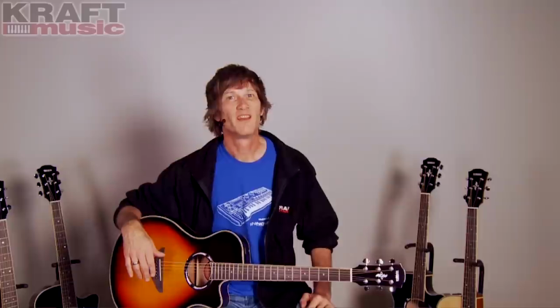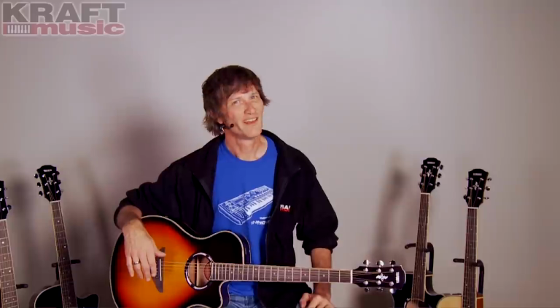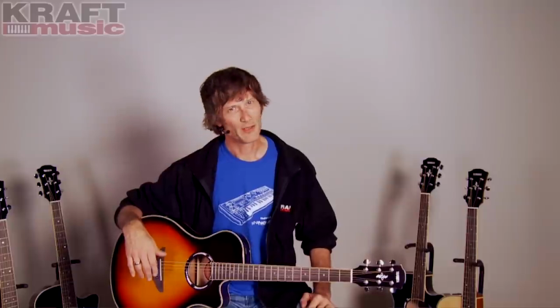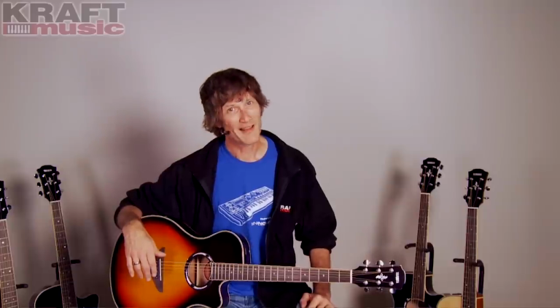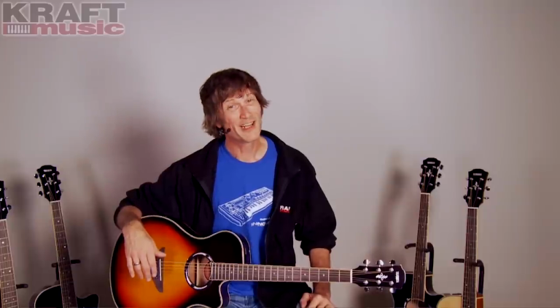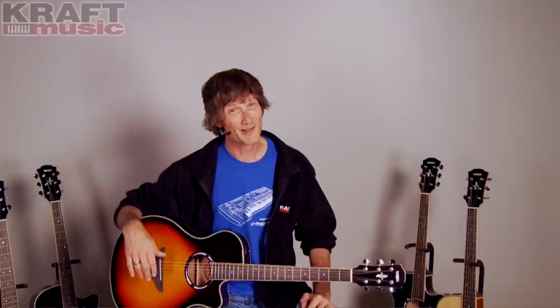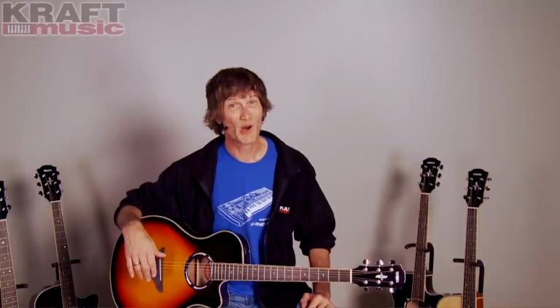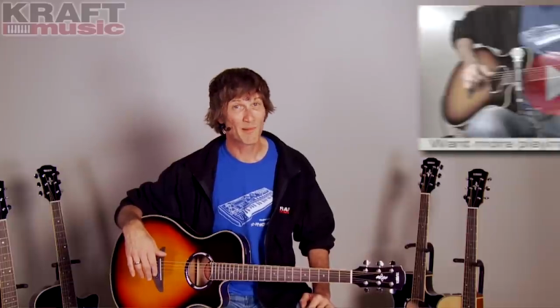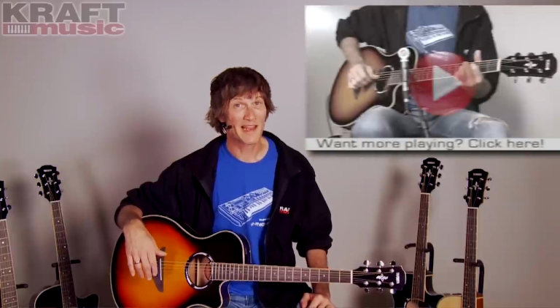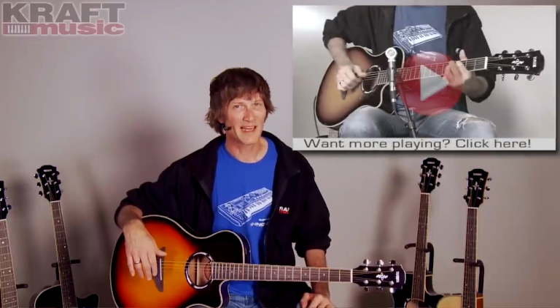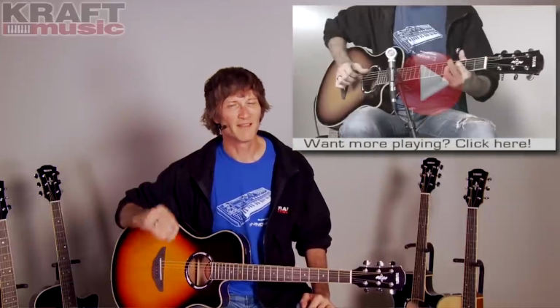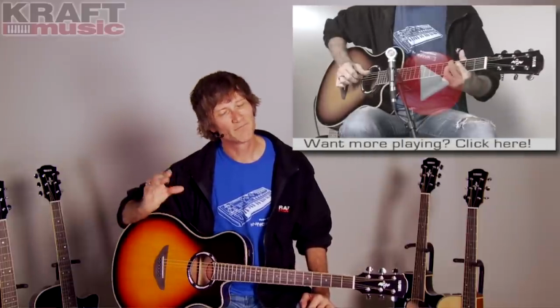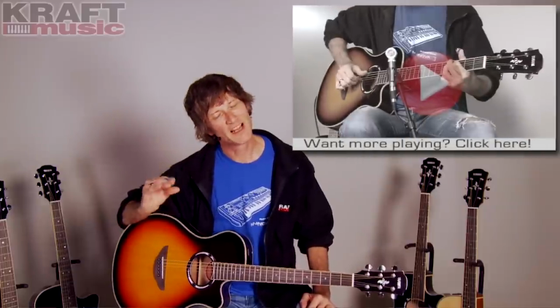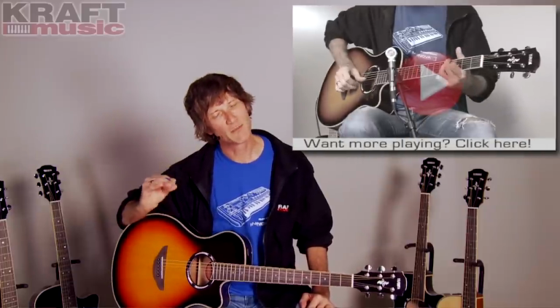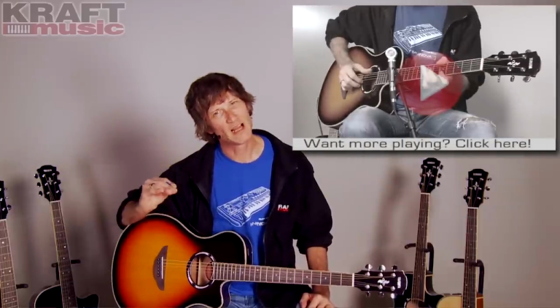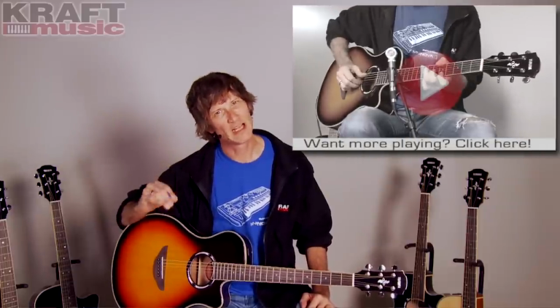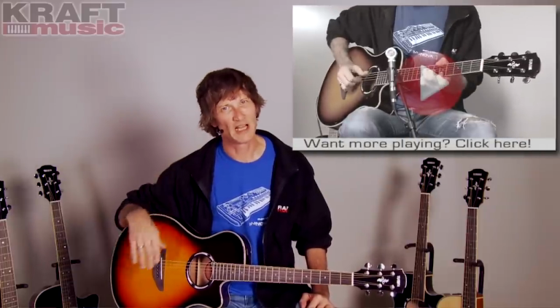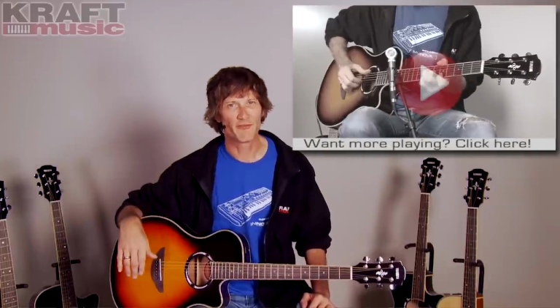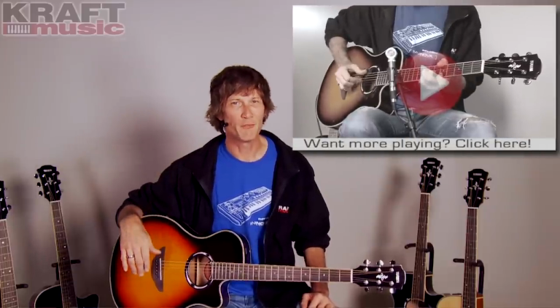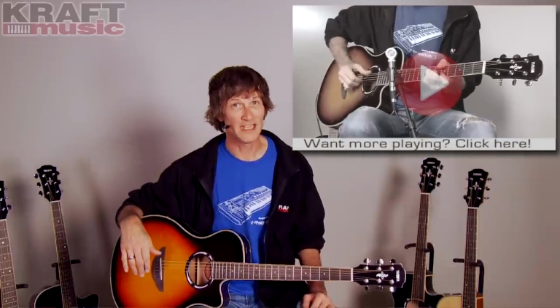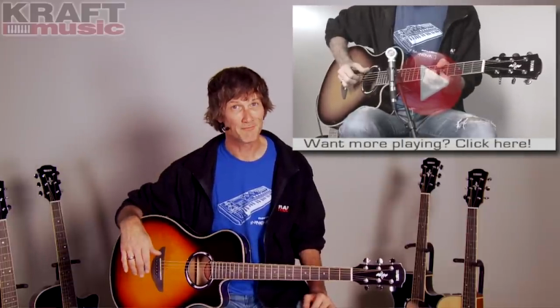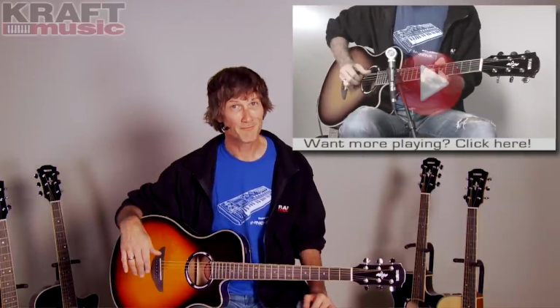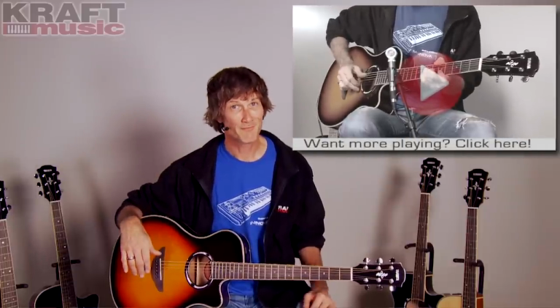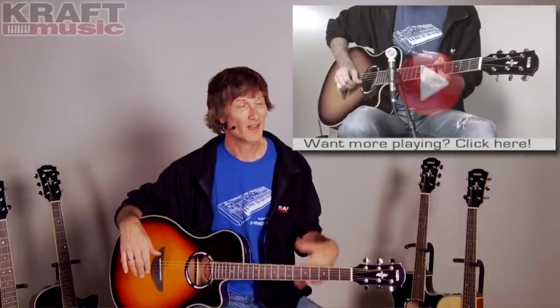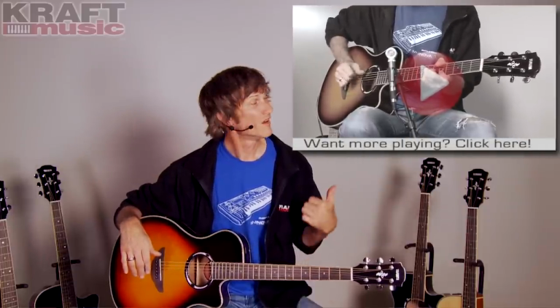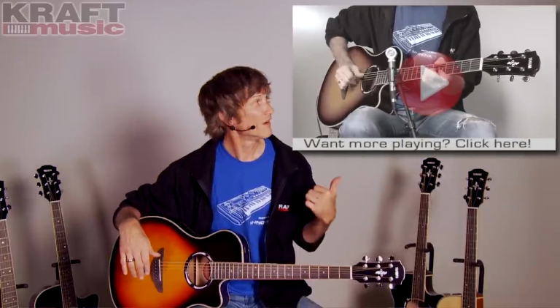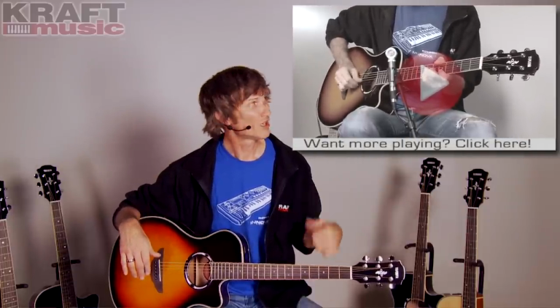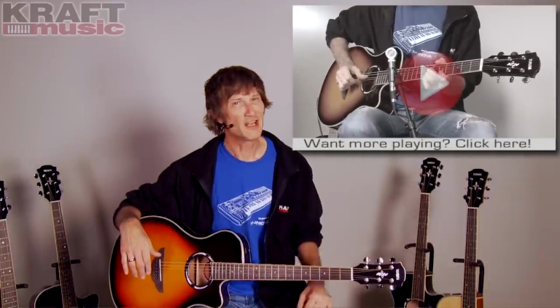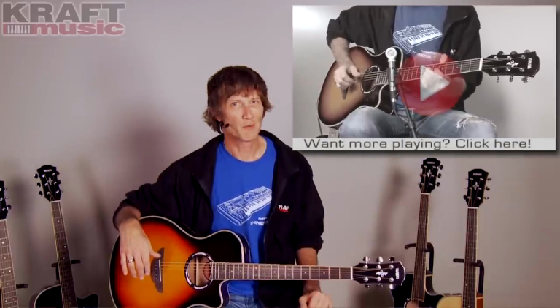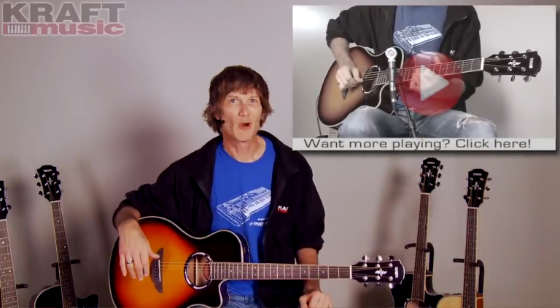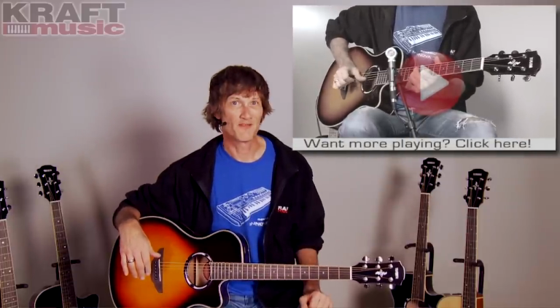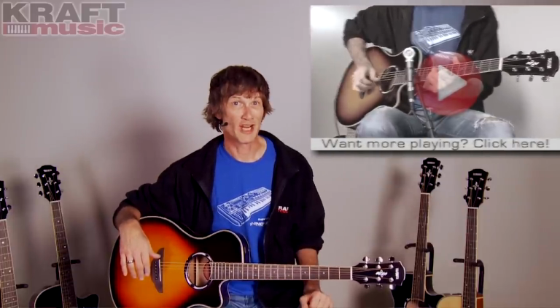If you'd rather hear more playing and less blah blah blah from me, click on the performance video.